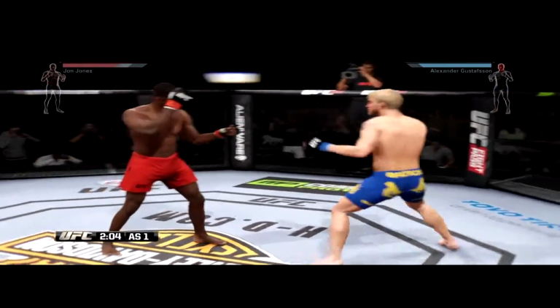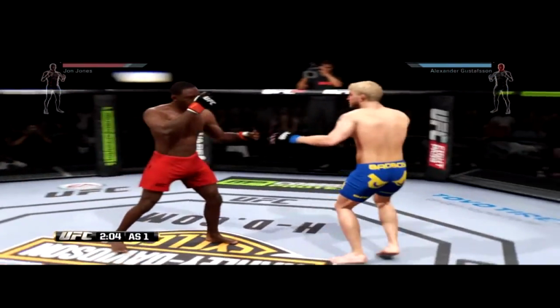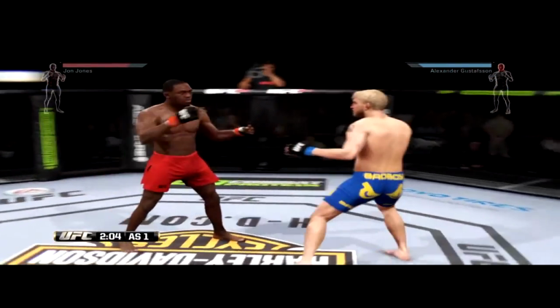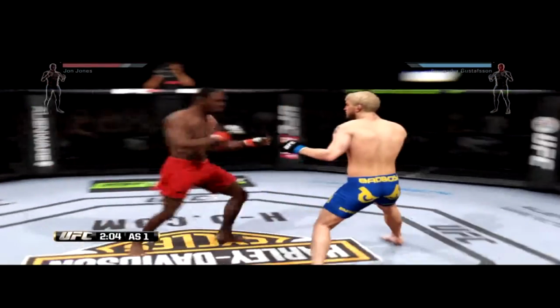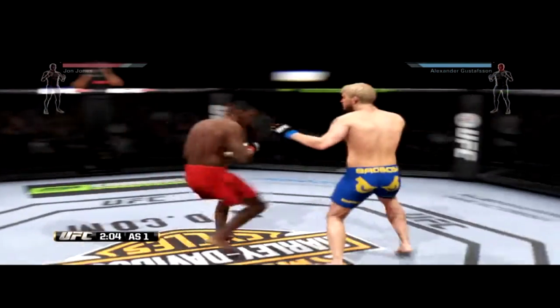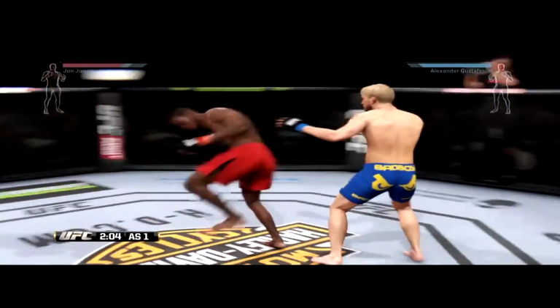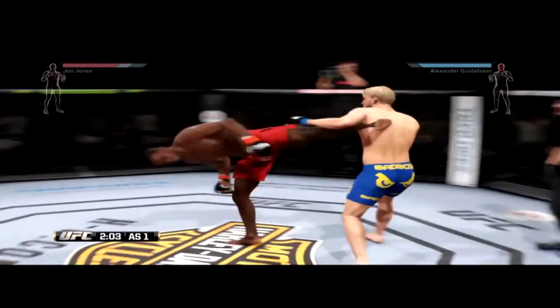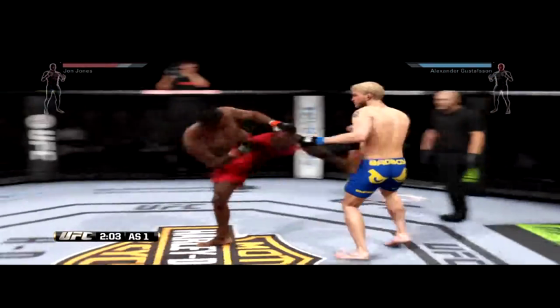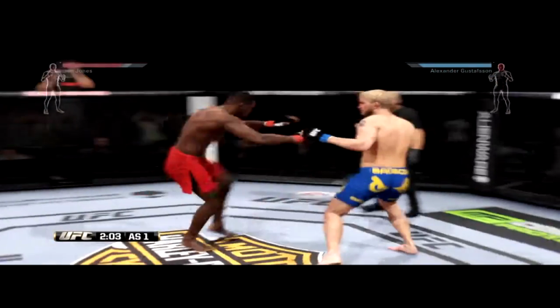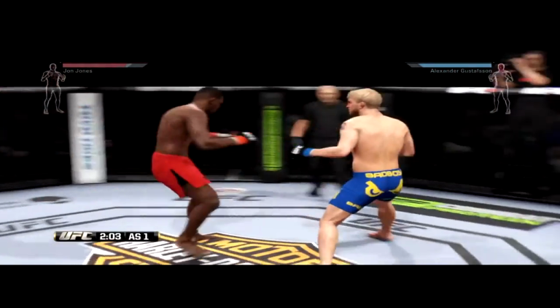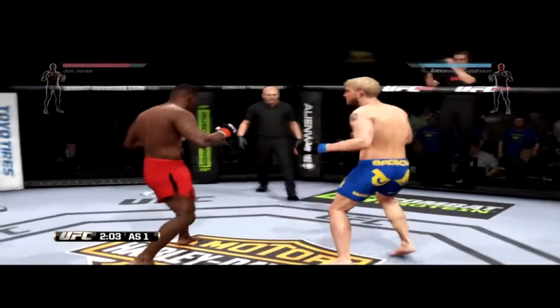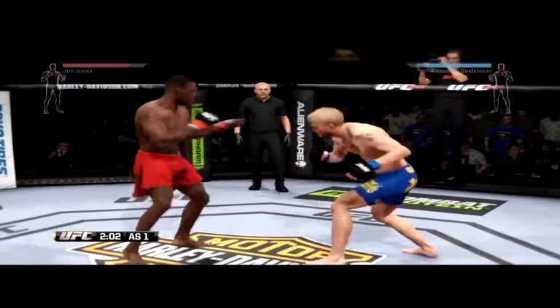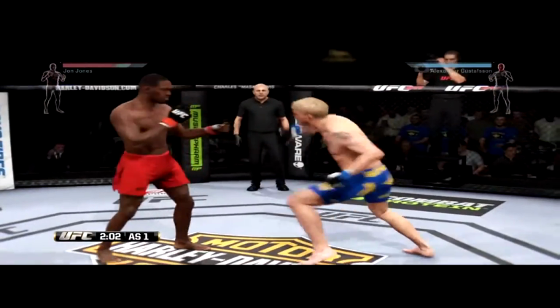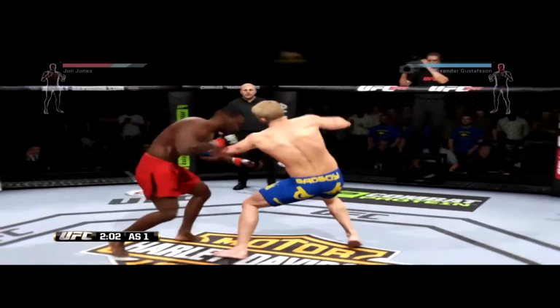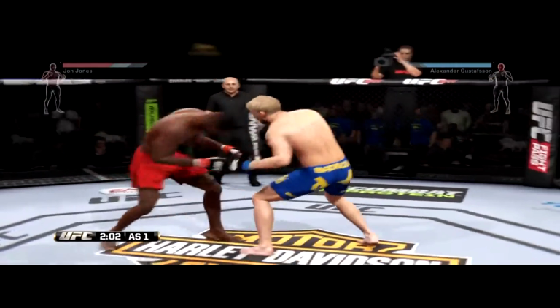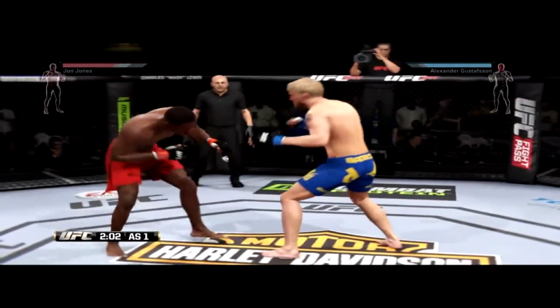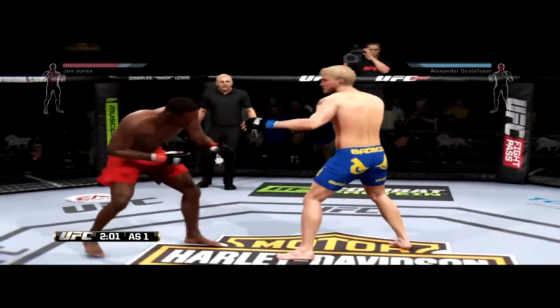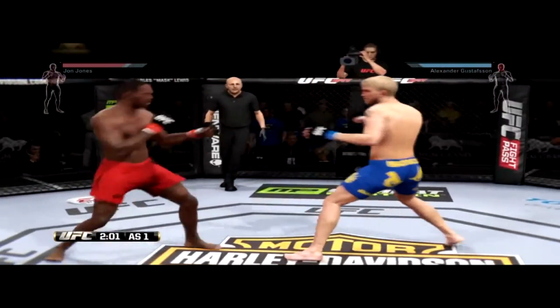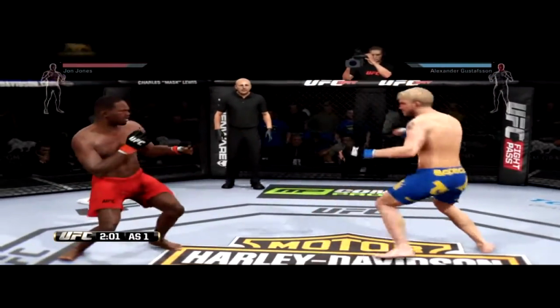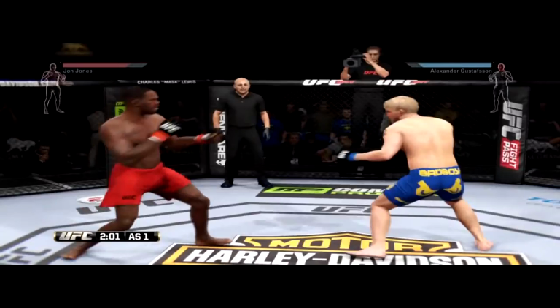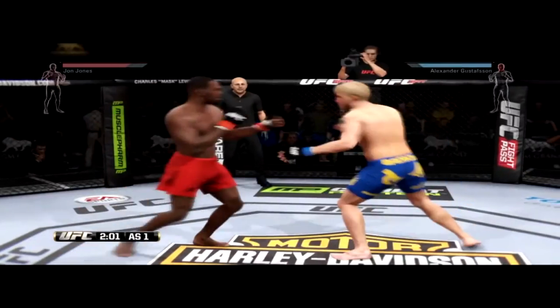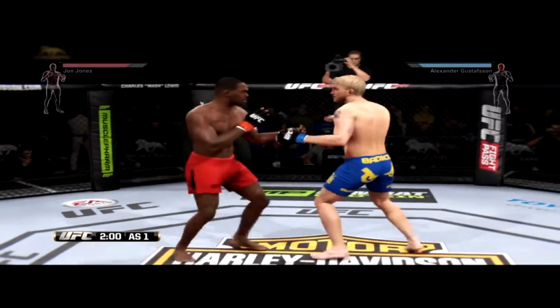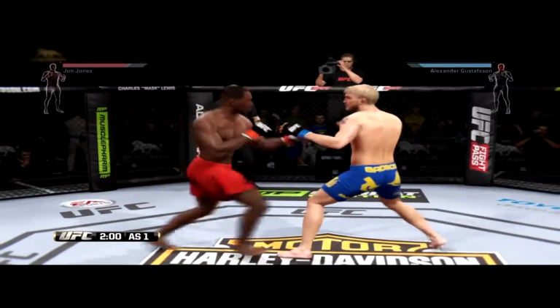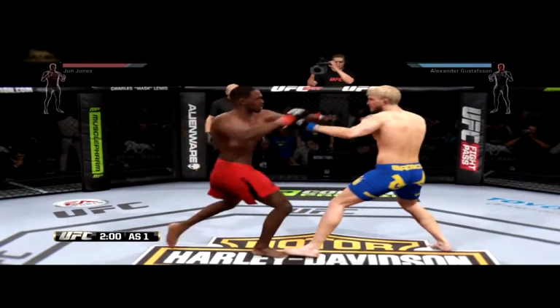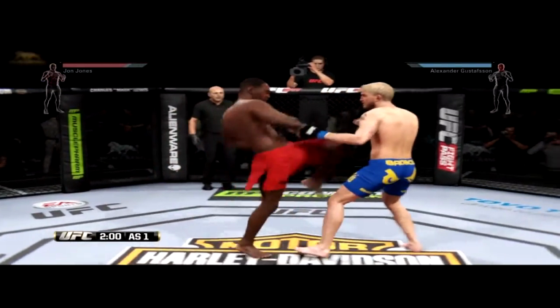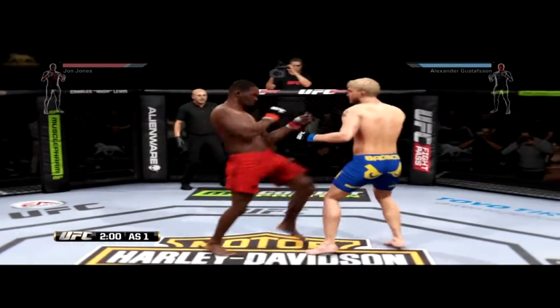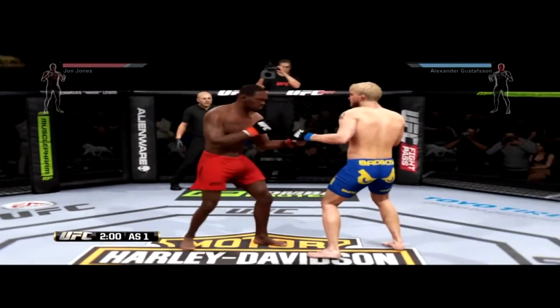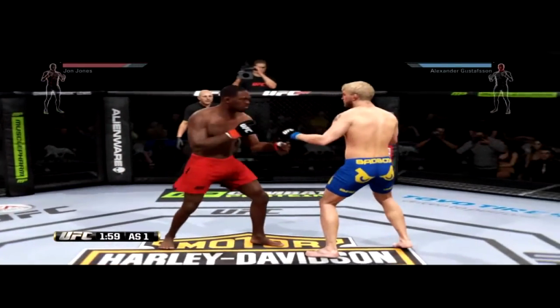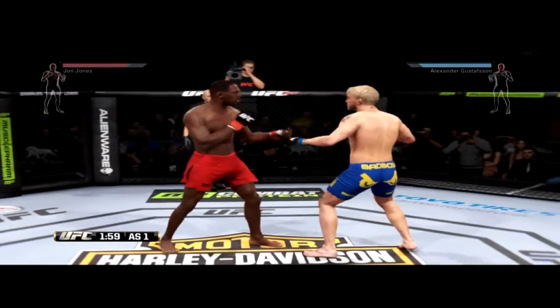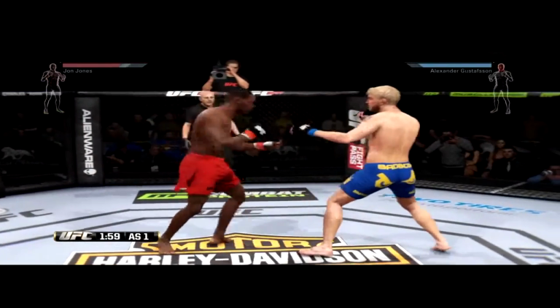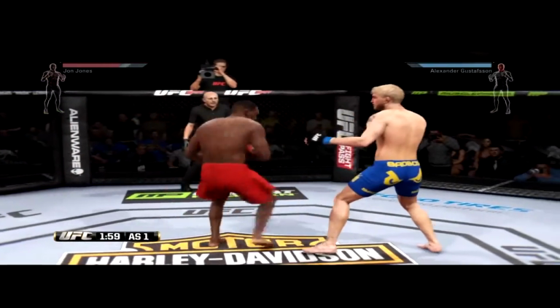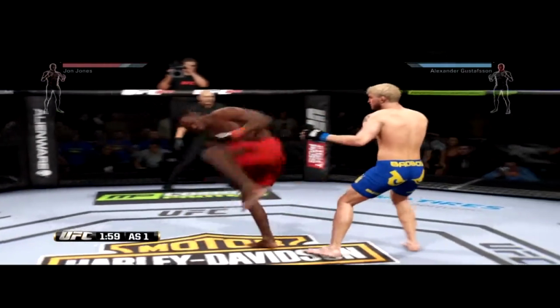Two minutes. Keep your hands up, man. Keep your hands up. Get those combinations going and let's get in this fight. Hold in here.